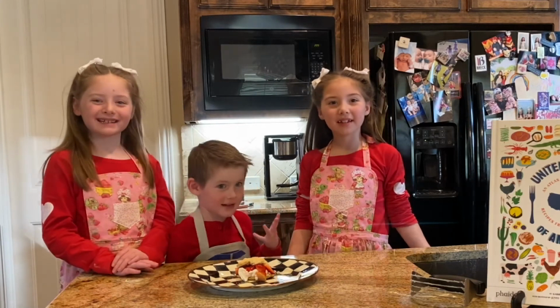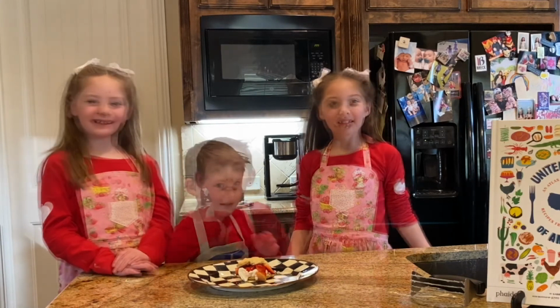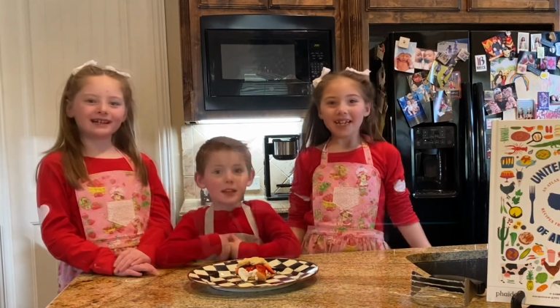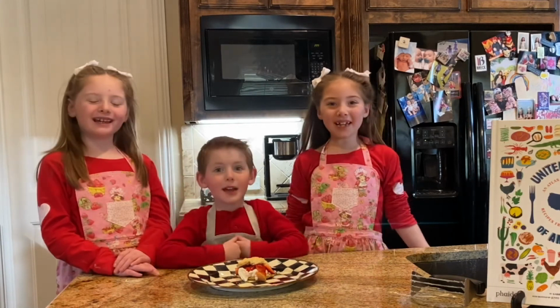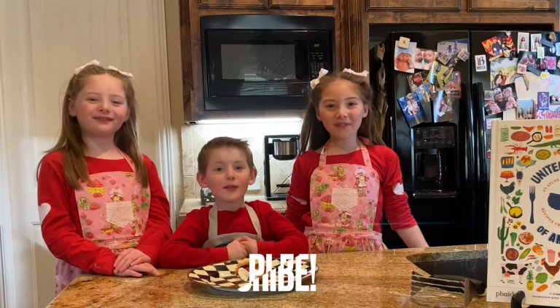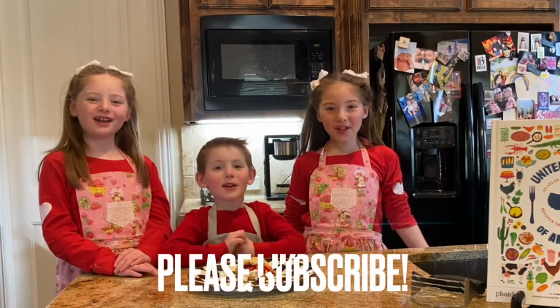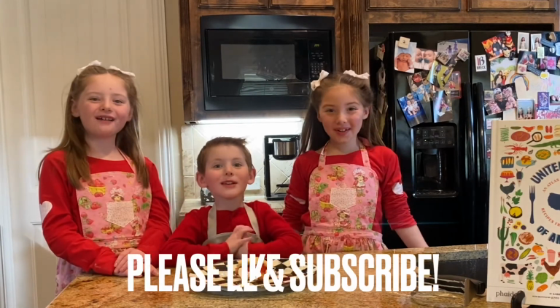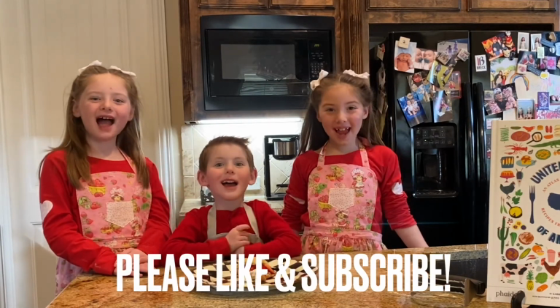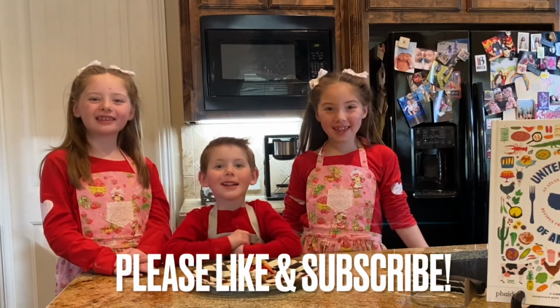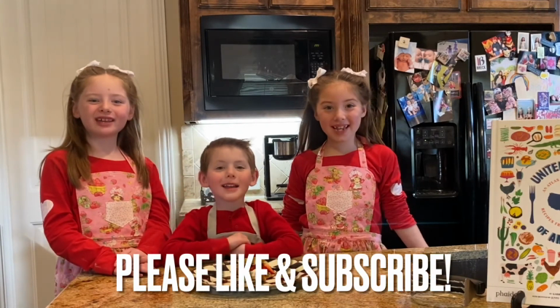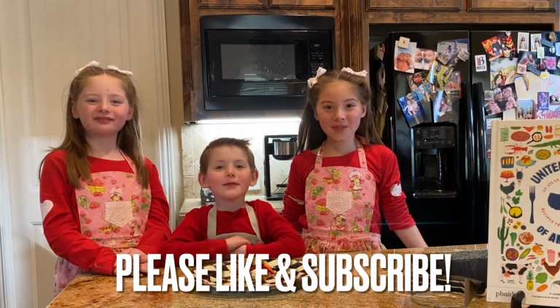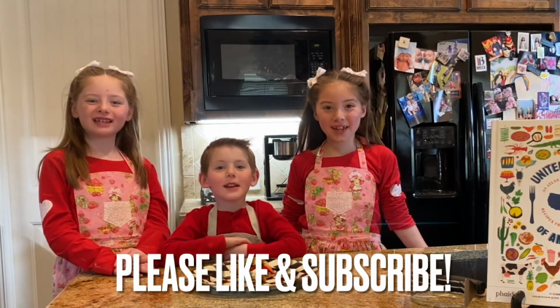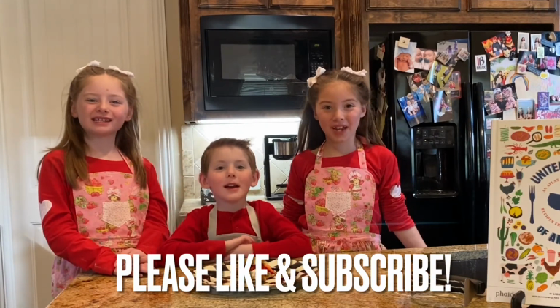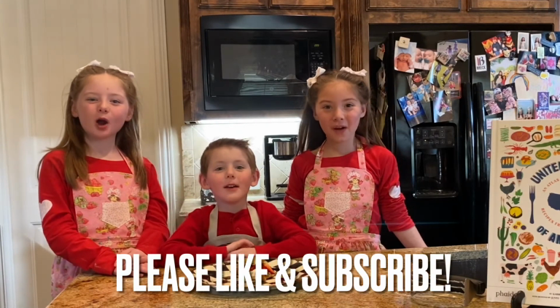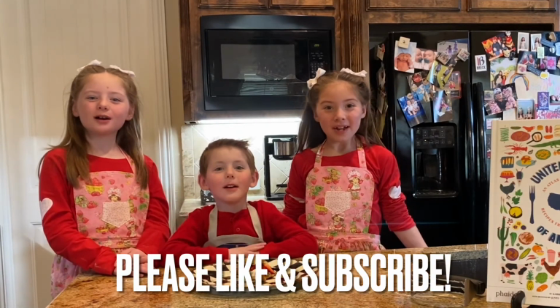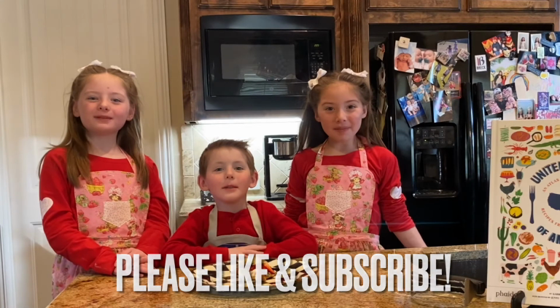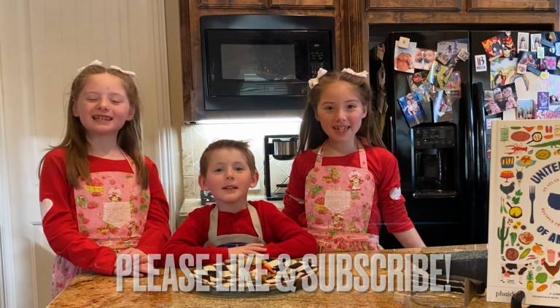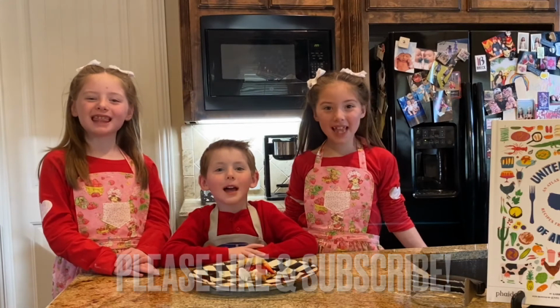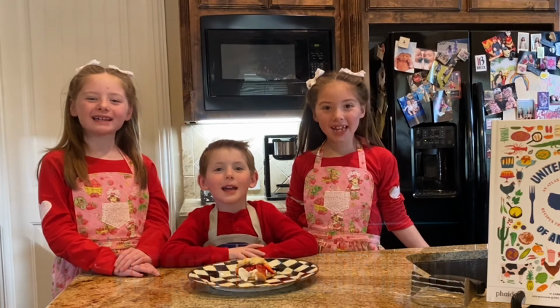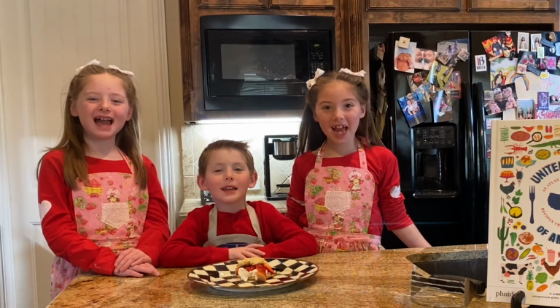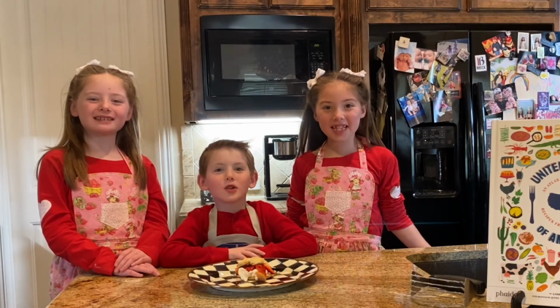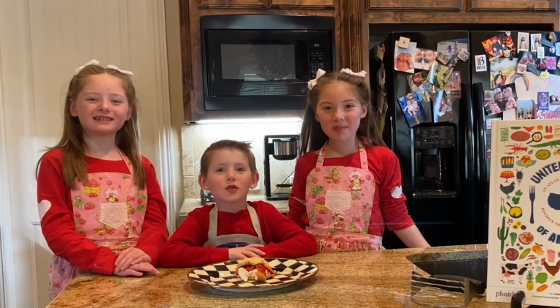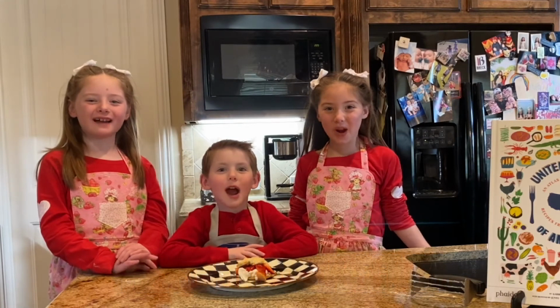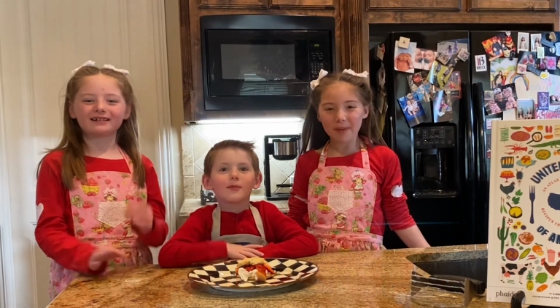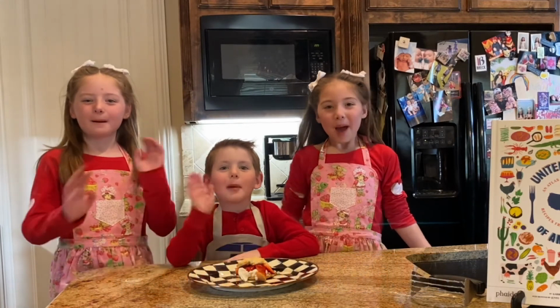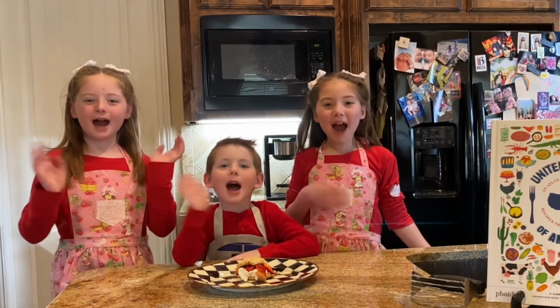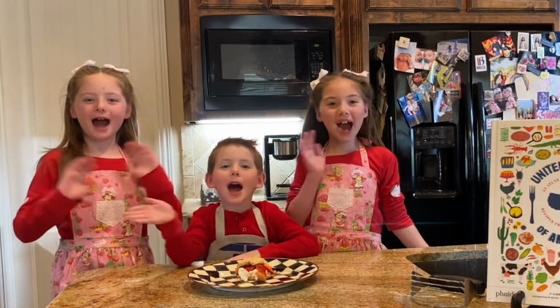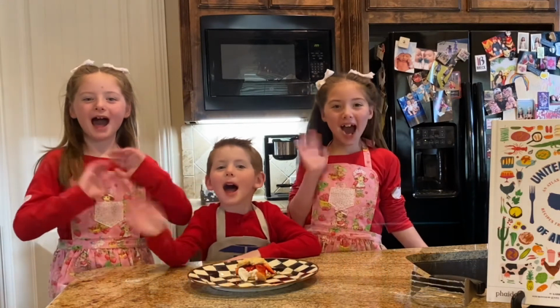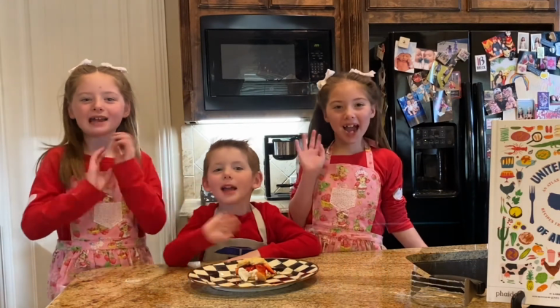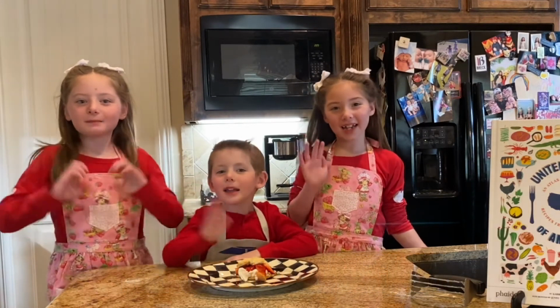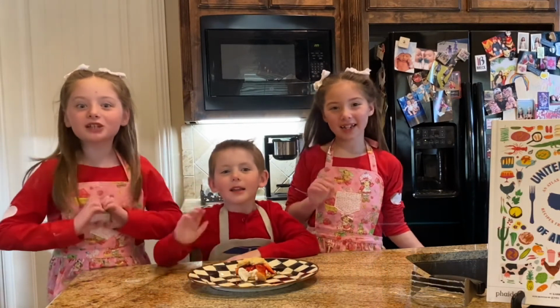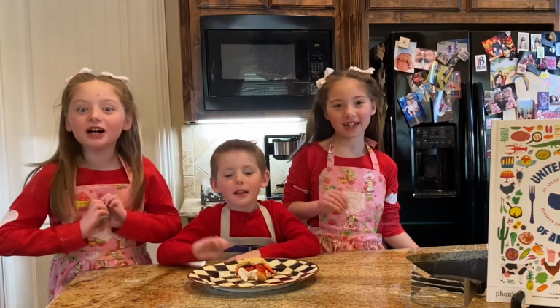If you like this video, please like and subscribe. Bye! Be good!